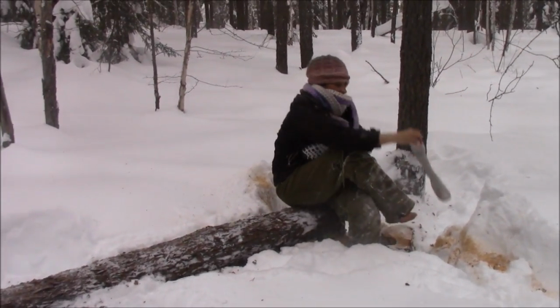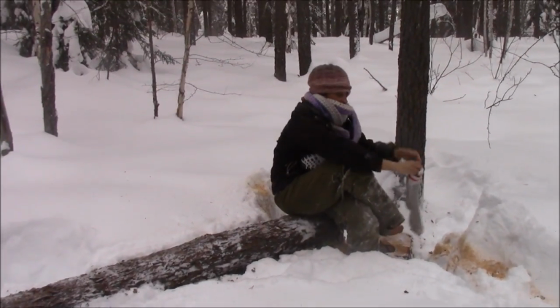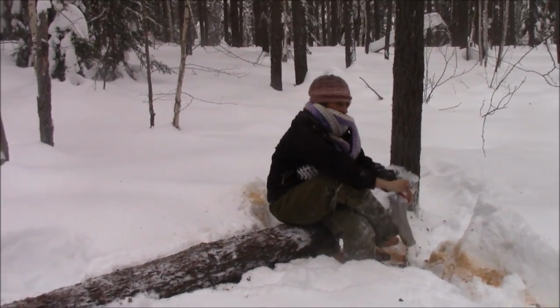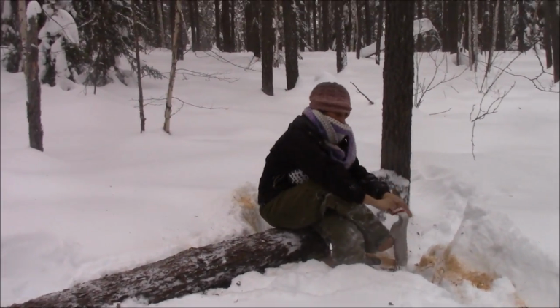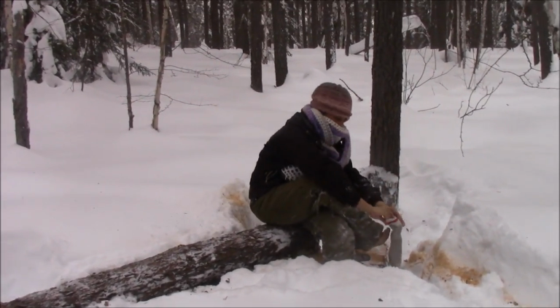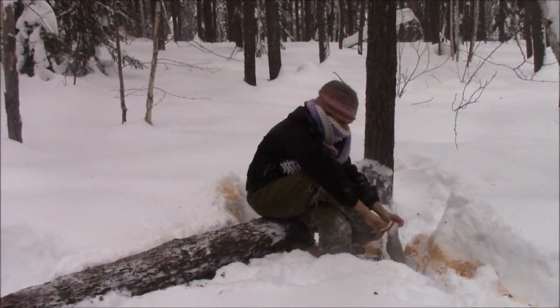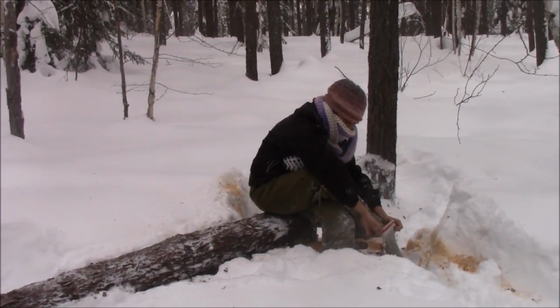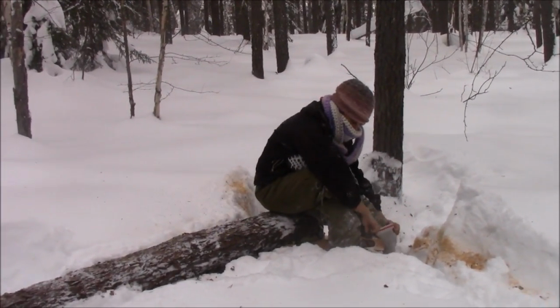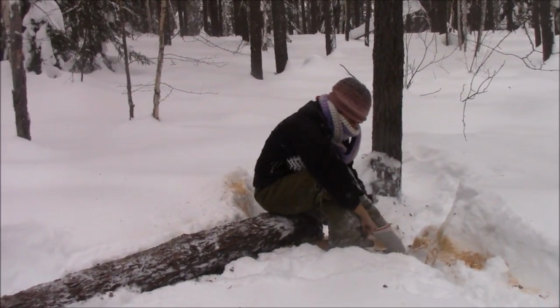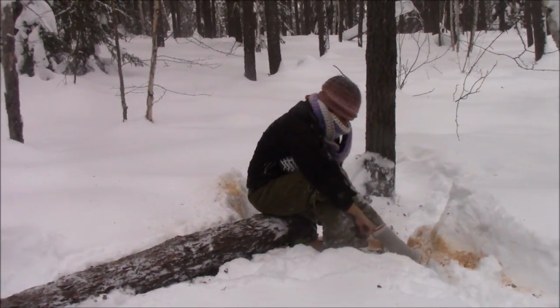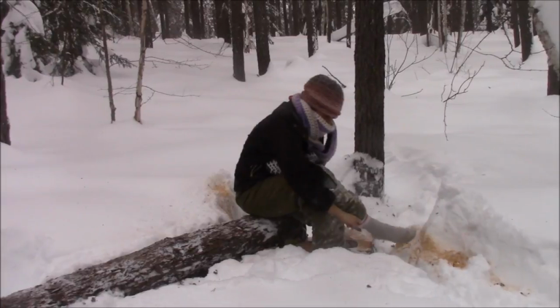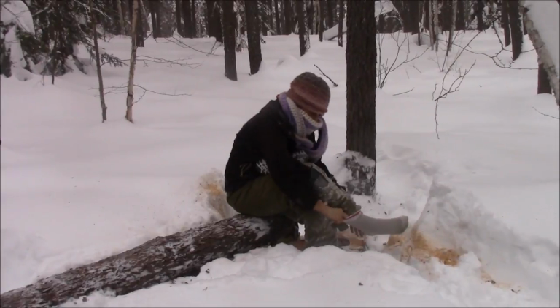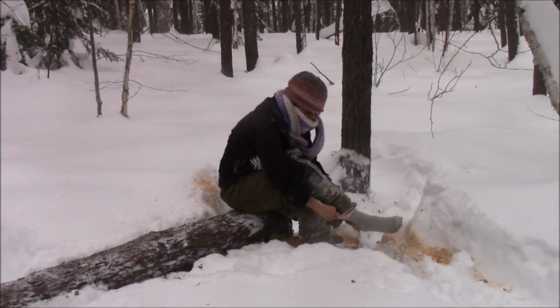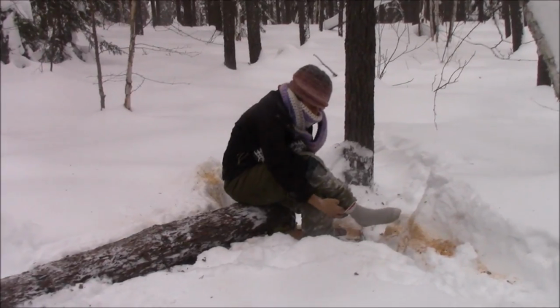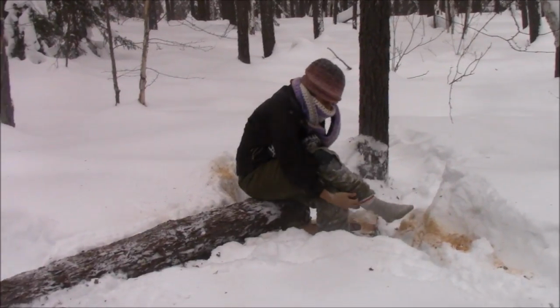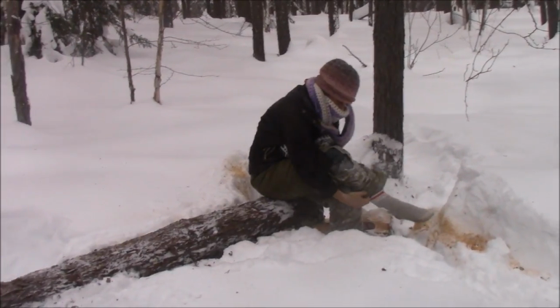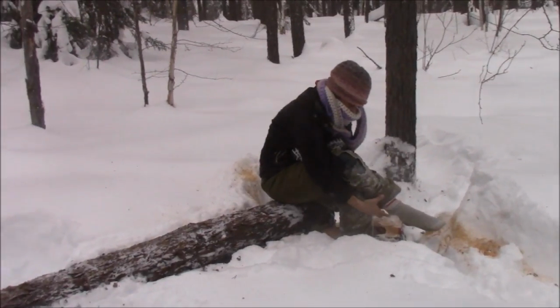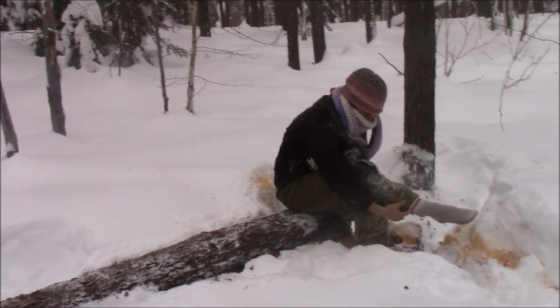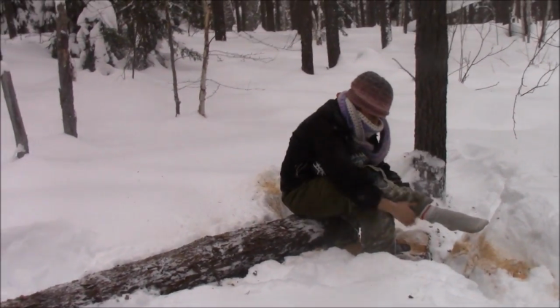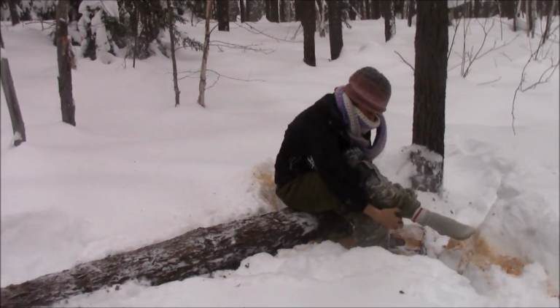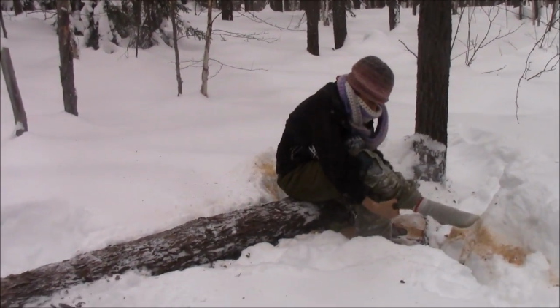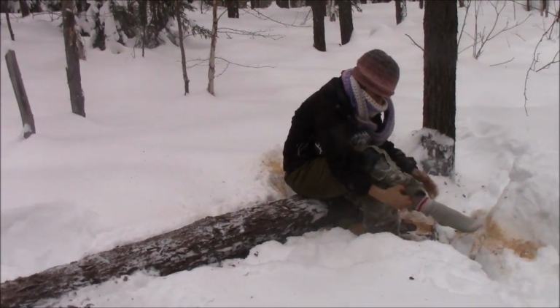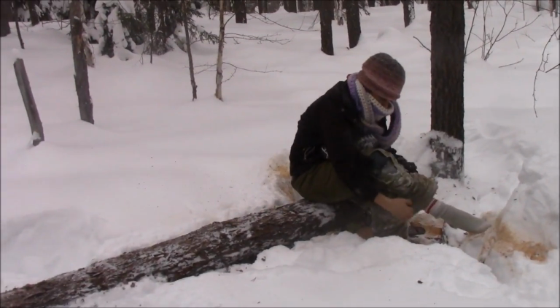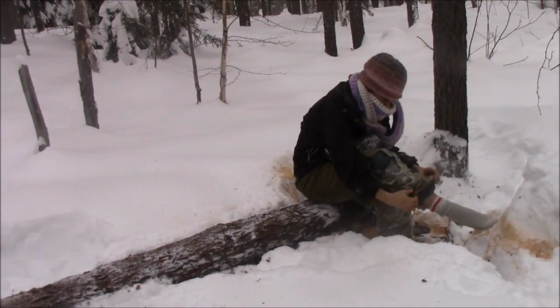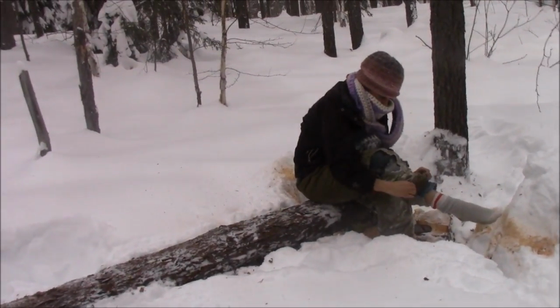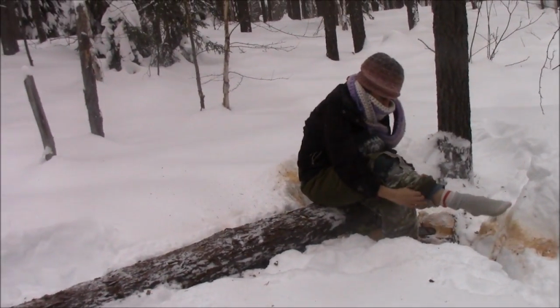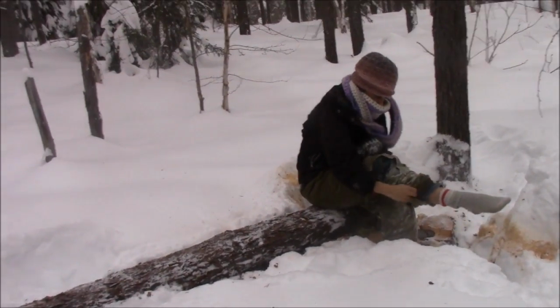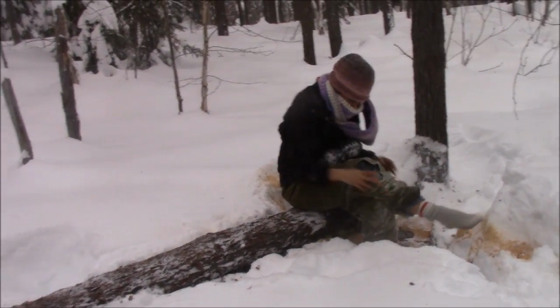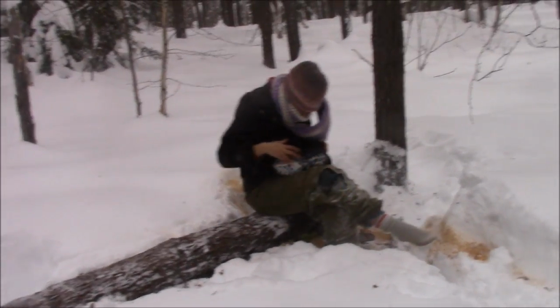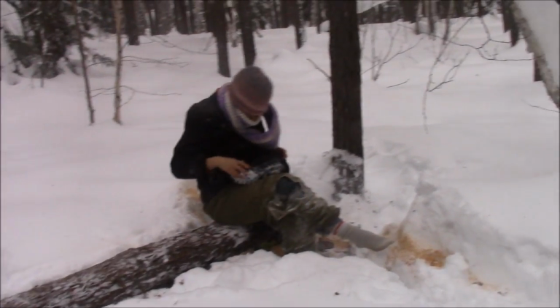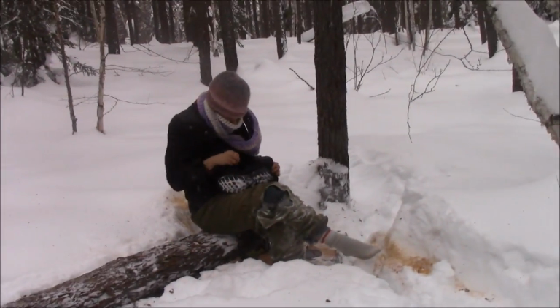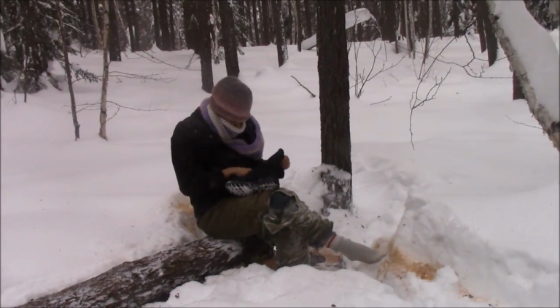I didn't mean to pull my sock off. Oh, that happens. At least it's not like minus 30 in here anymore.